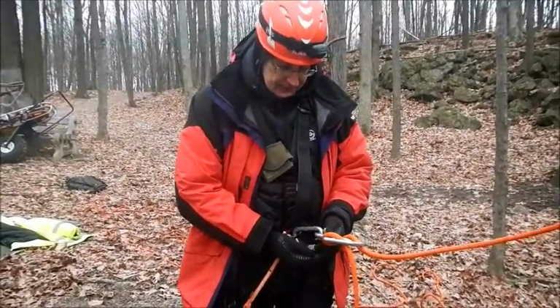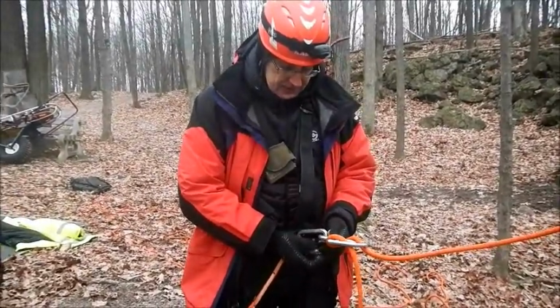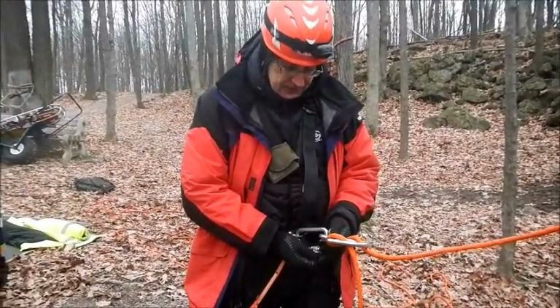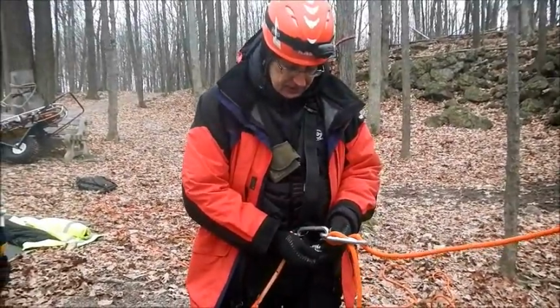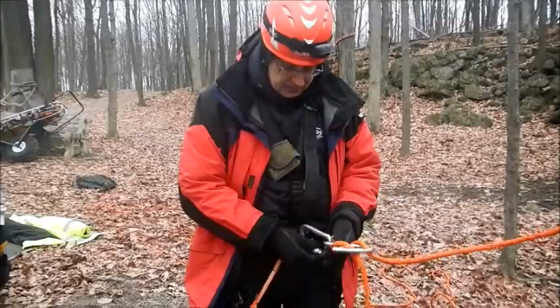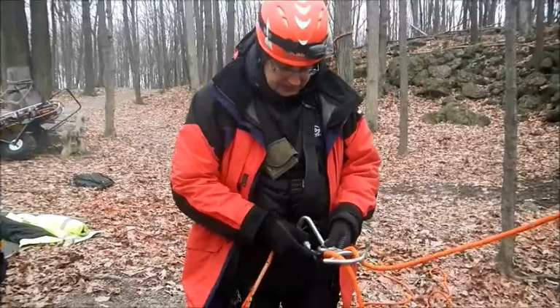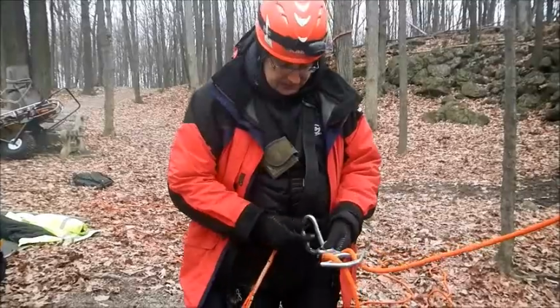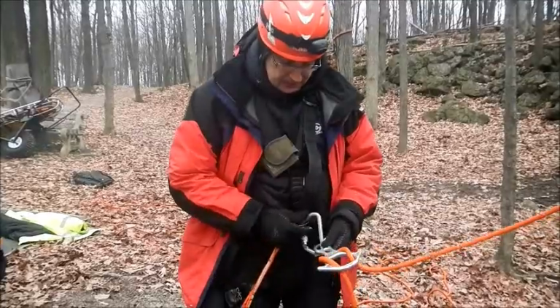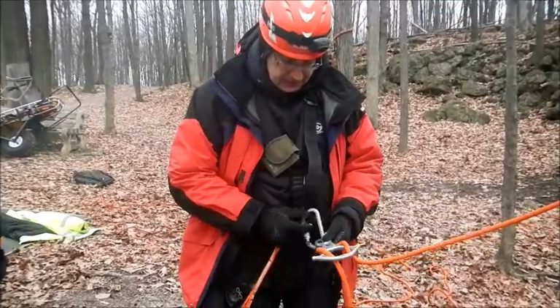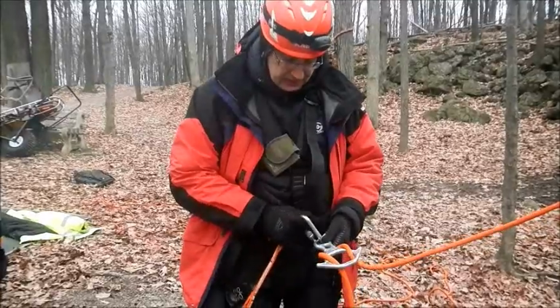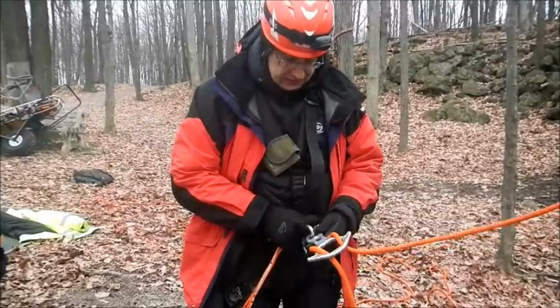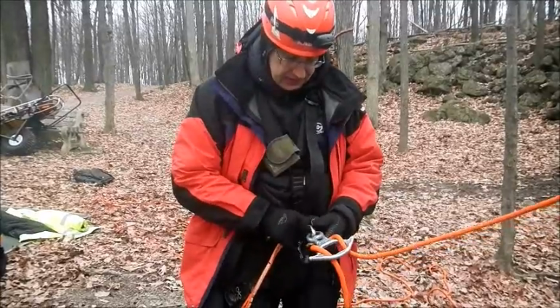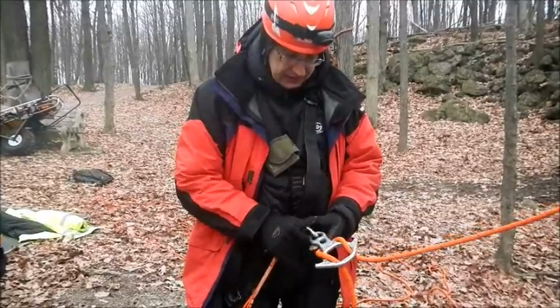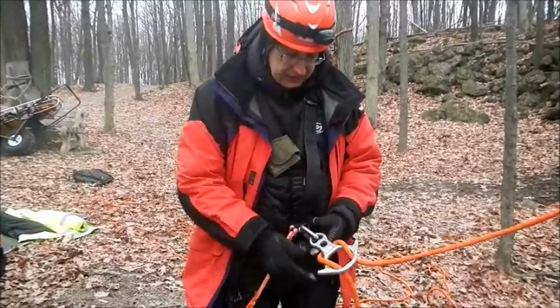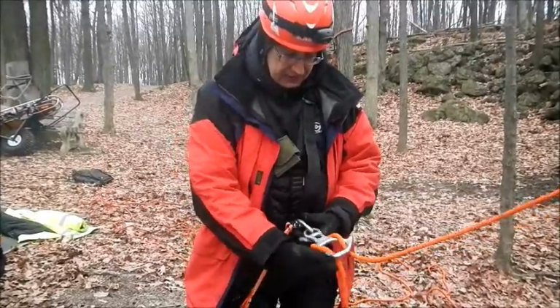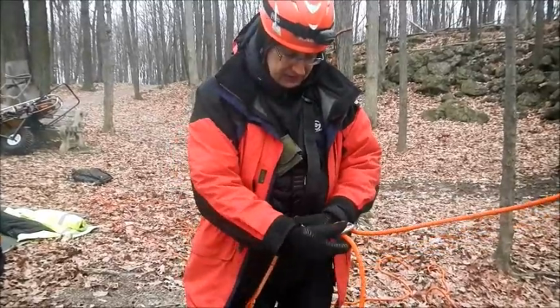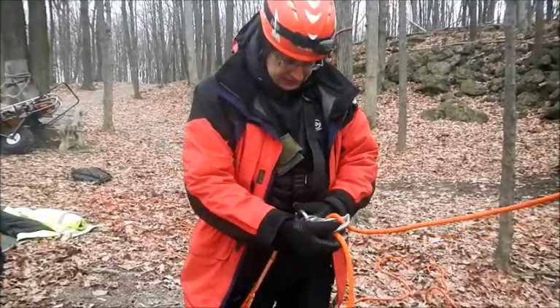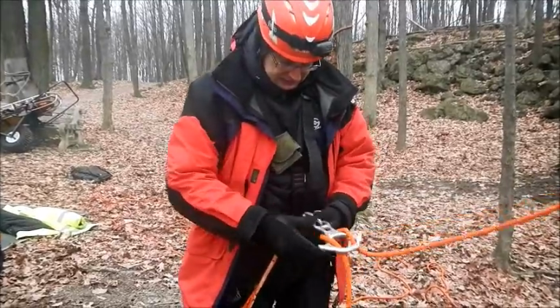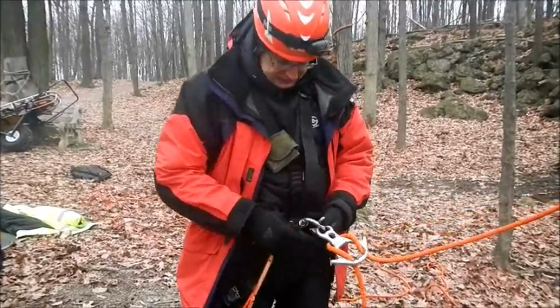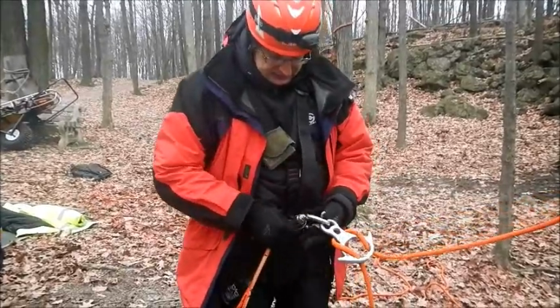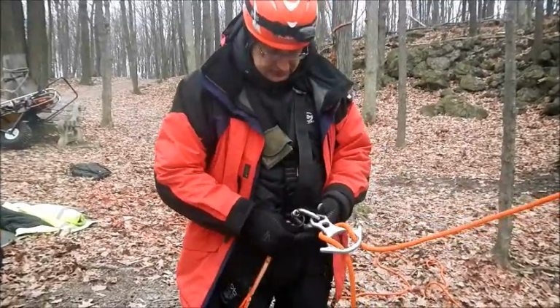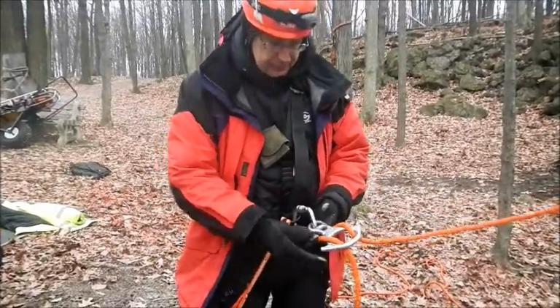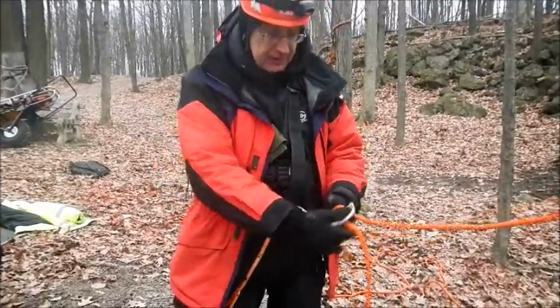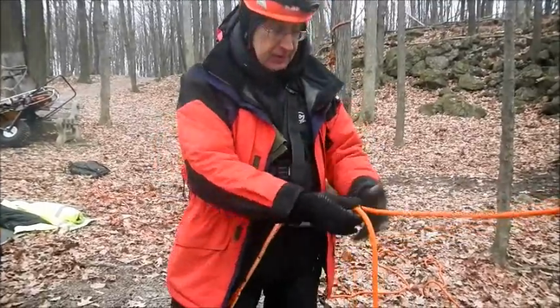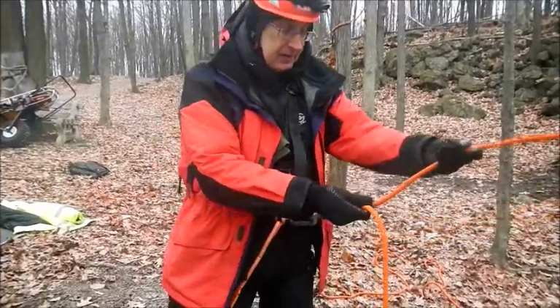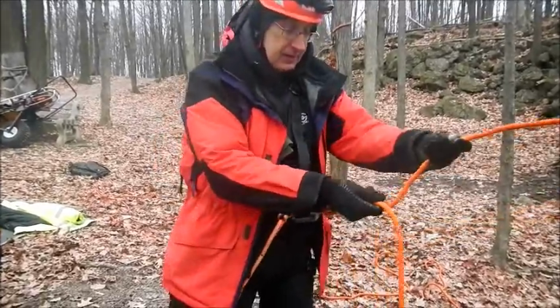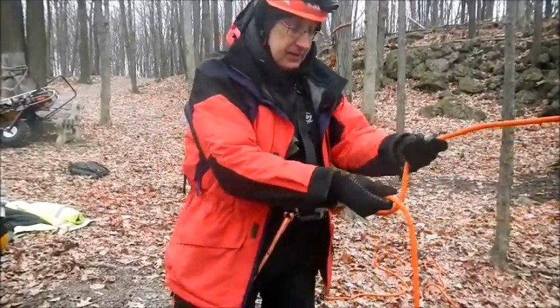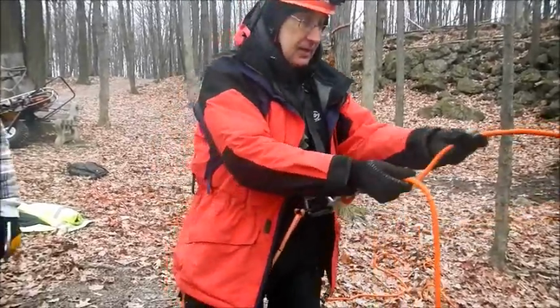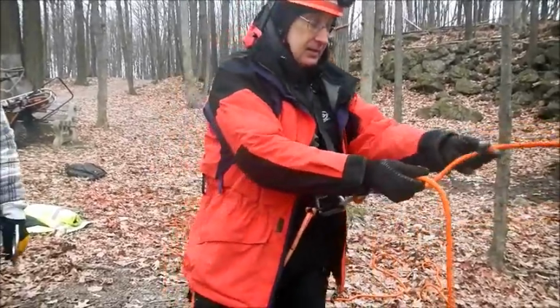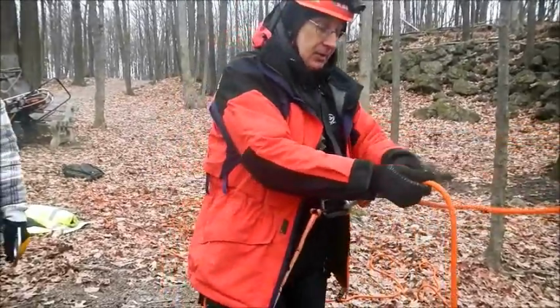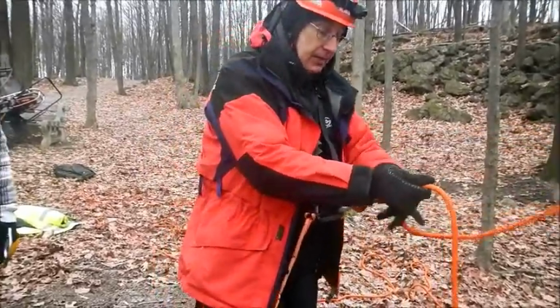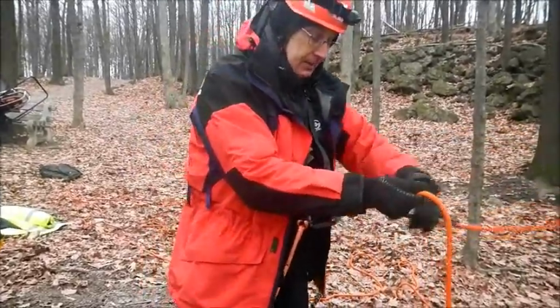Squeeze the carabiner, make sure it's locked, screw down, preload it, take some rope up.